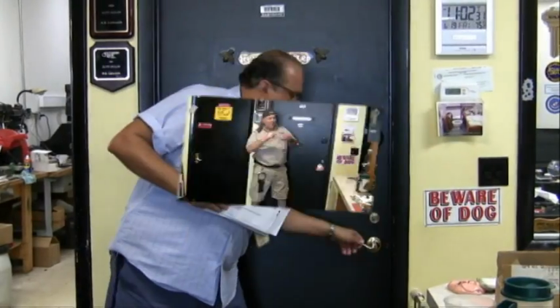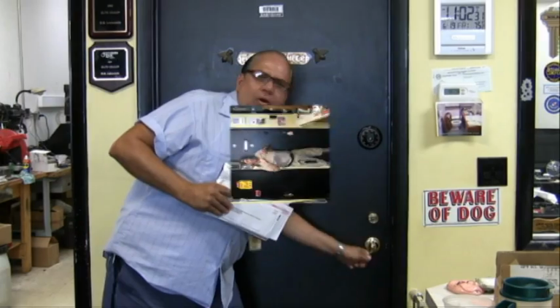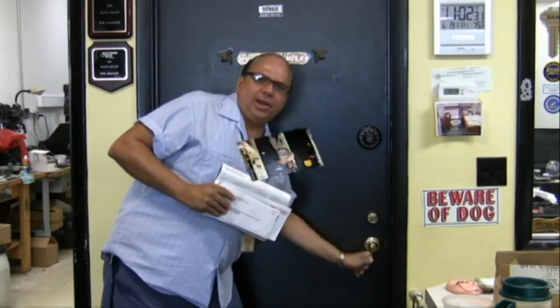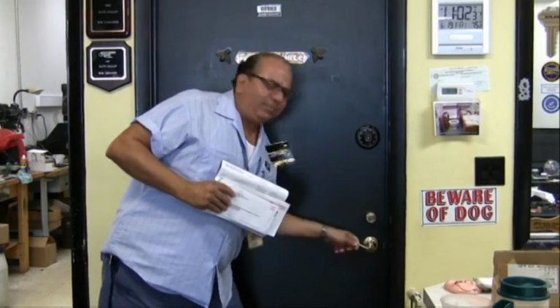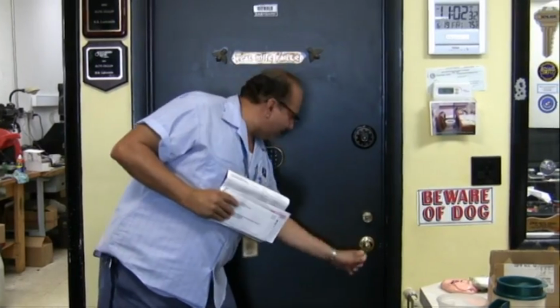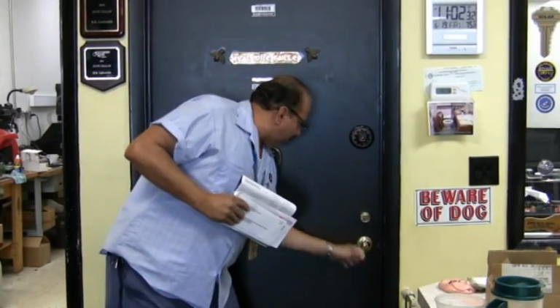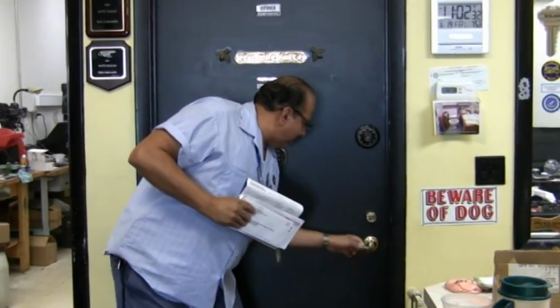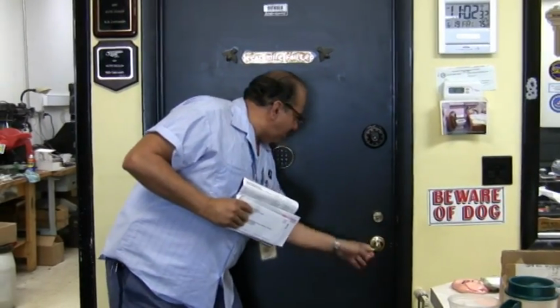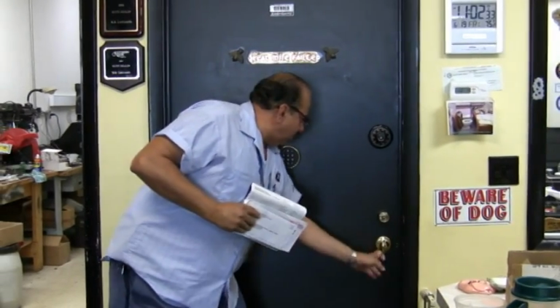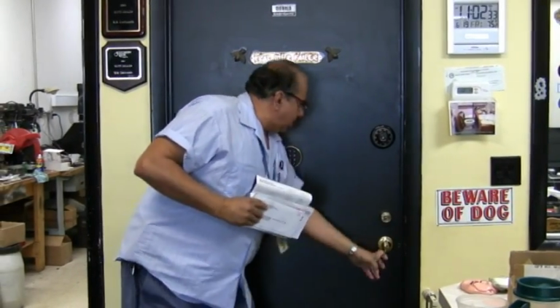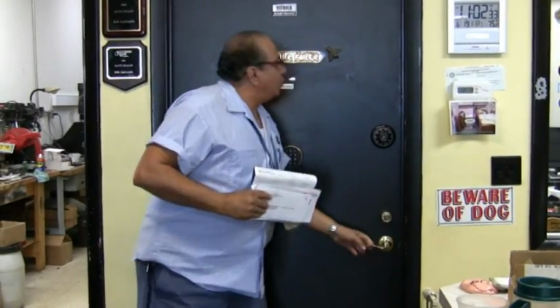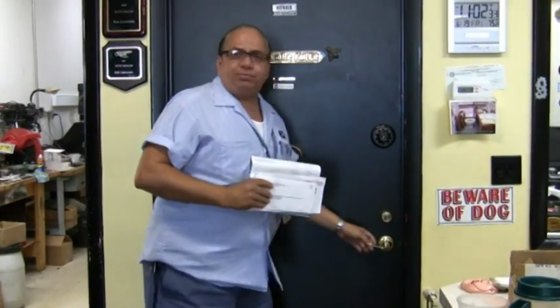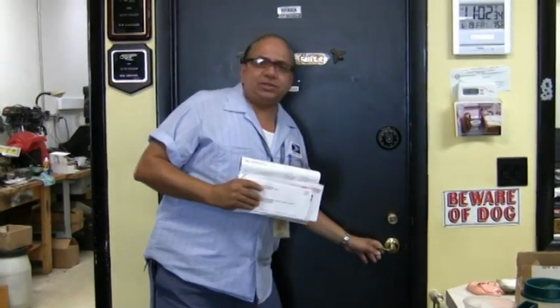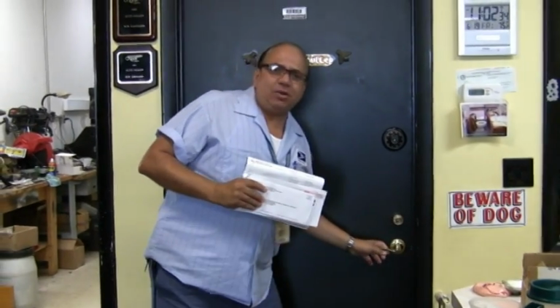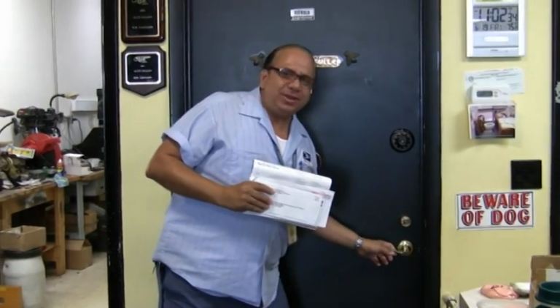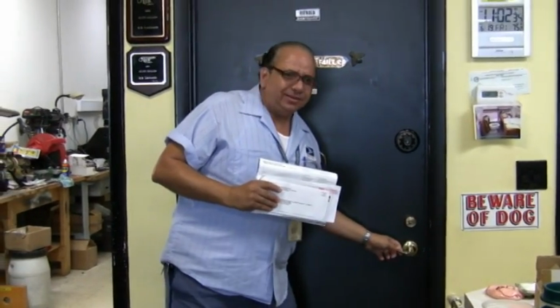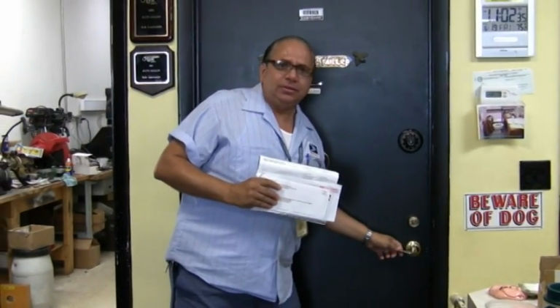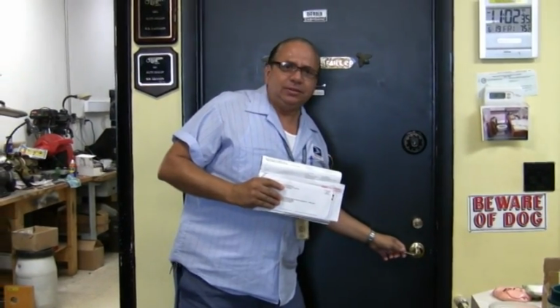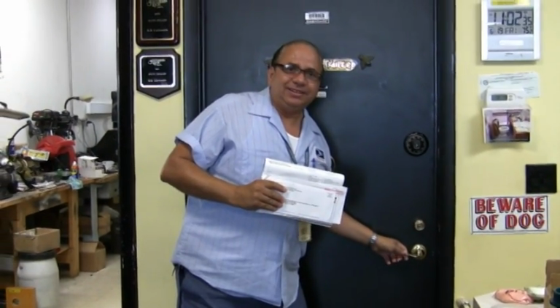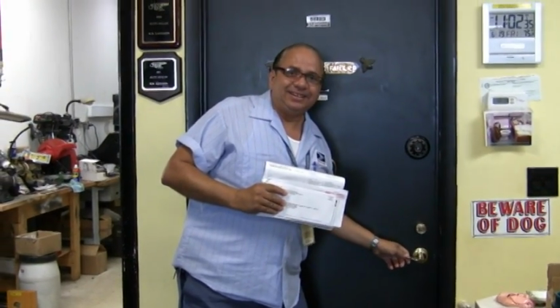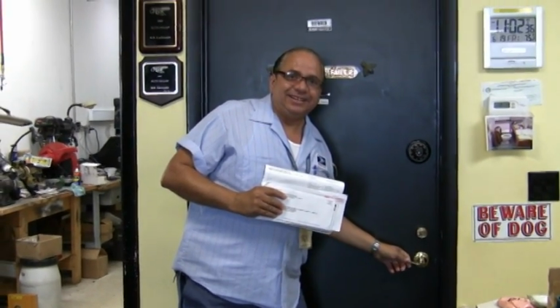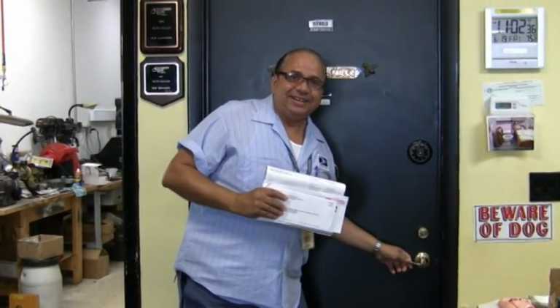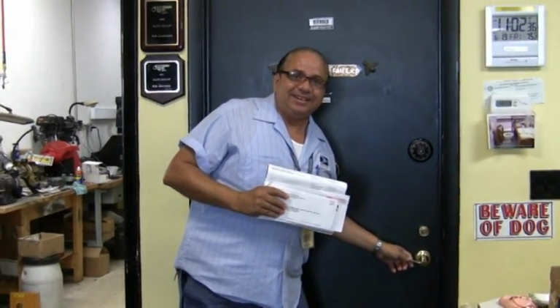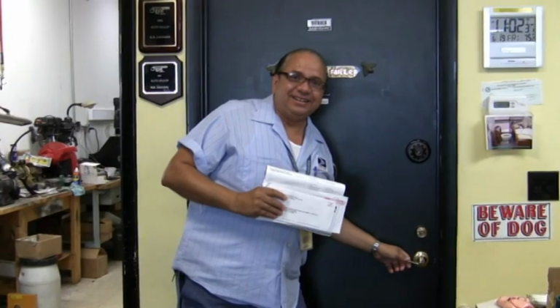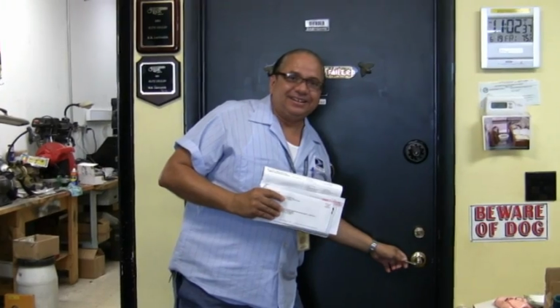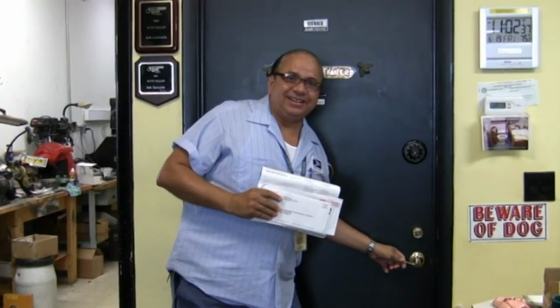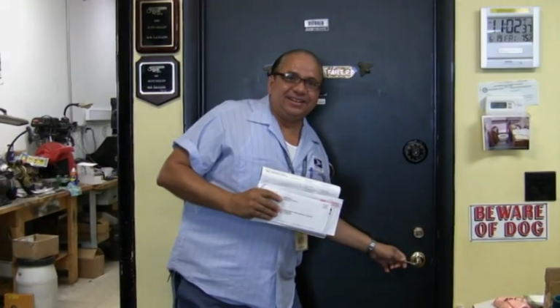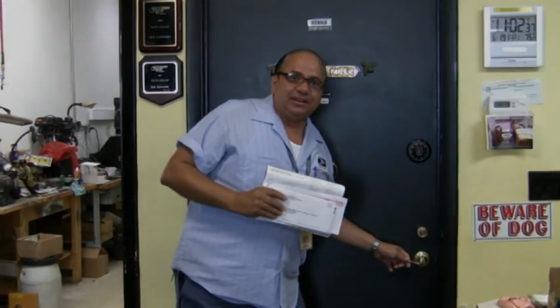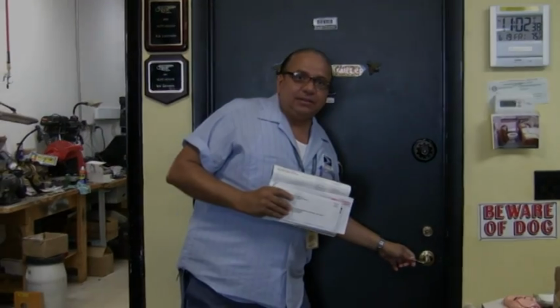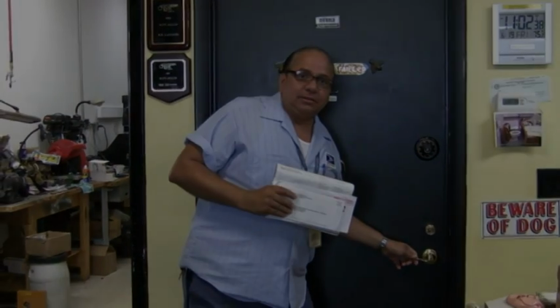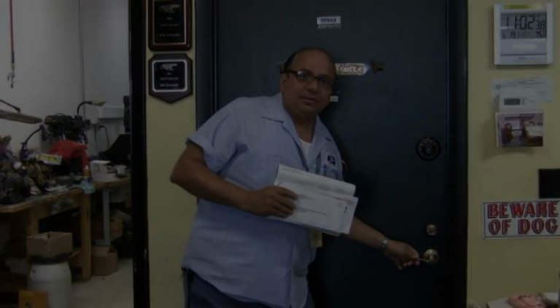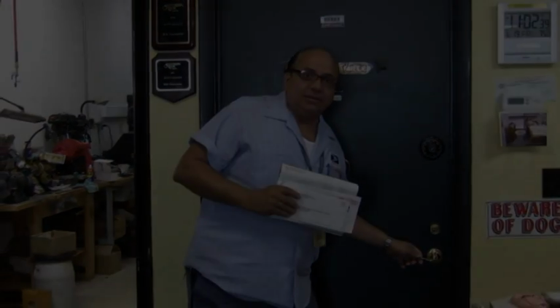Oh man, I'm locked out again? Would you please help me? We could probably help. There's lots of ways to bypass locks.